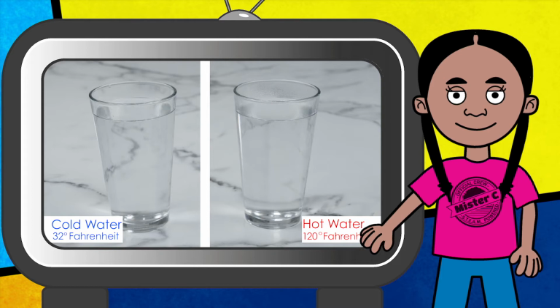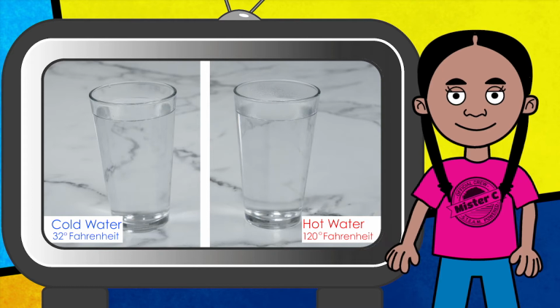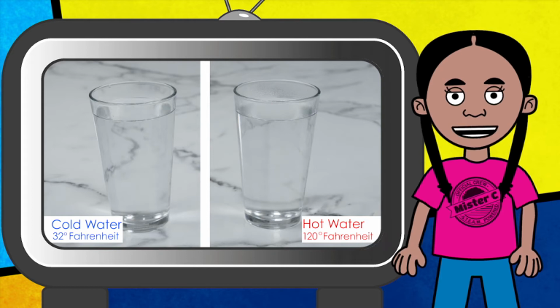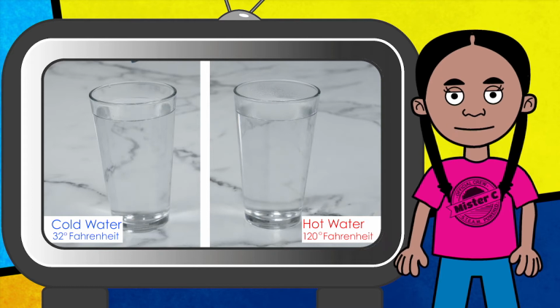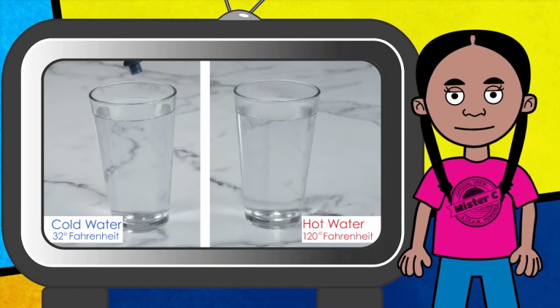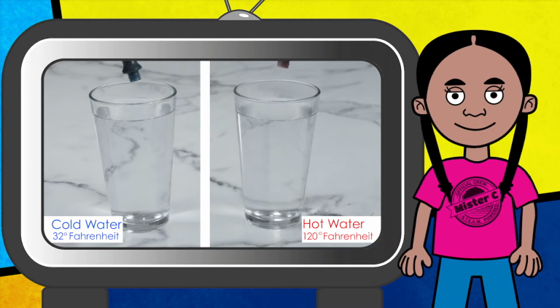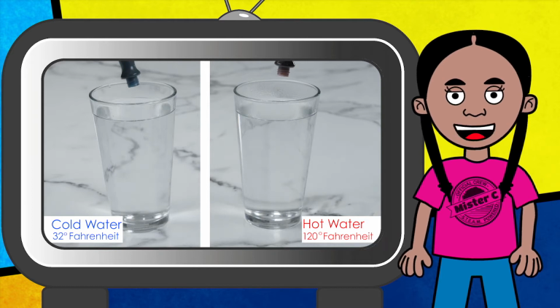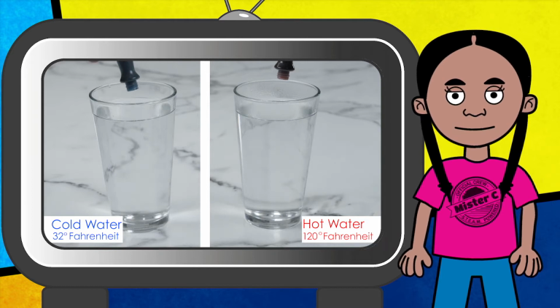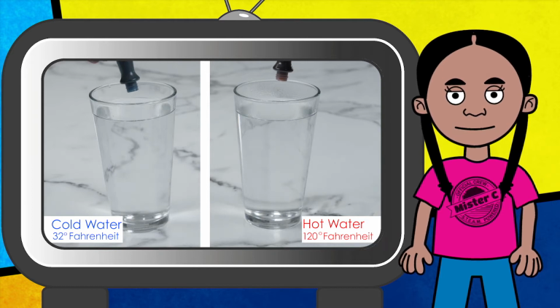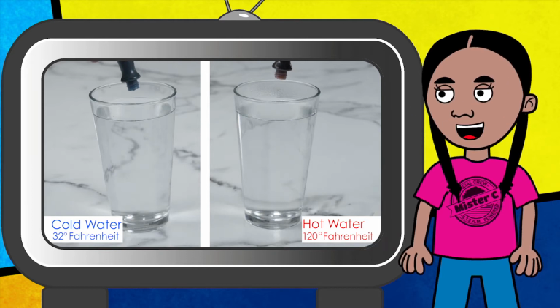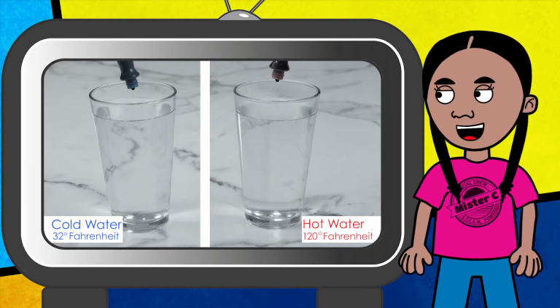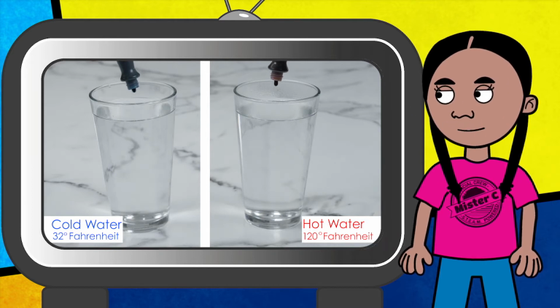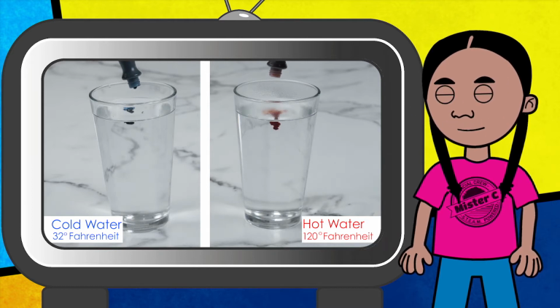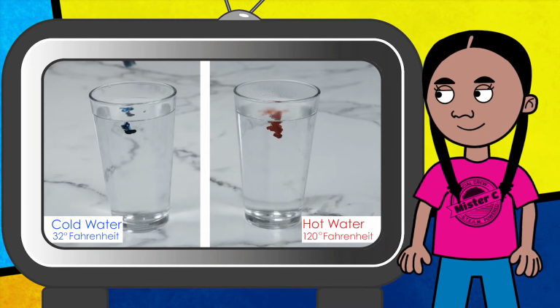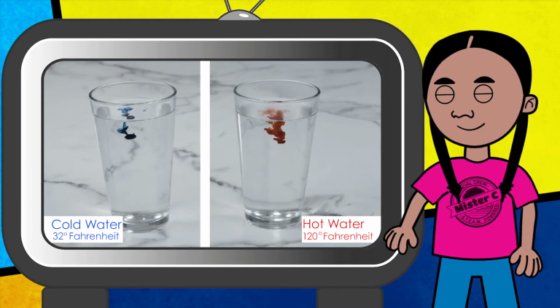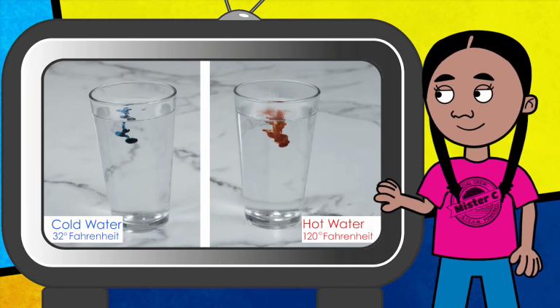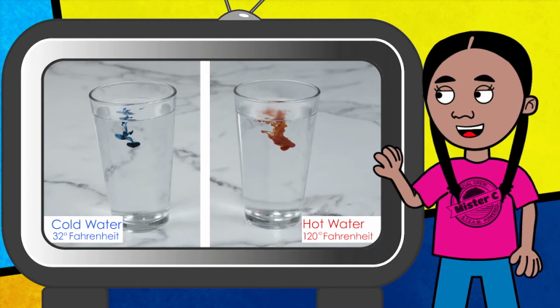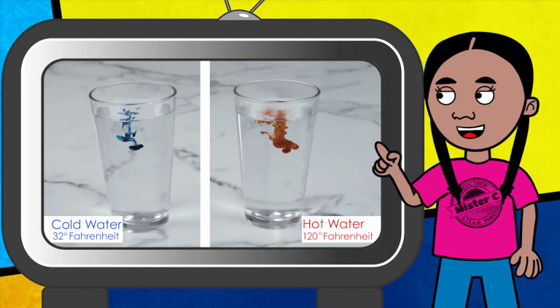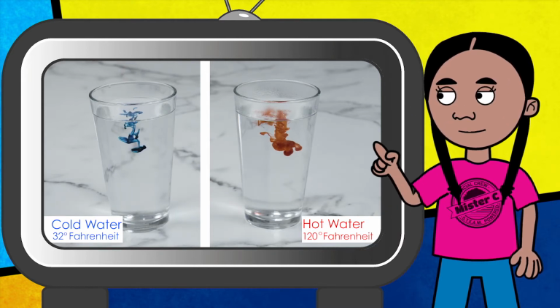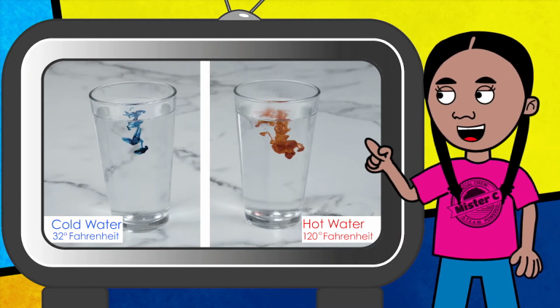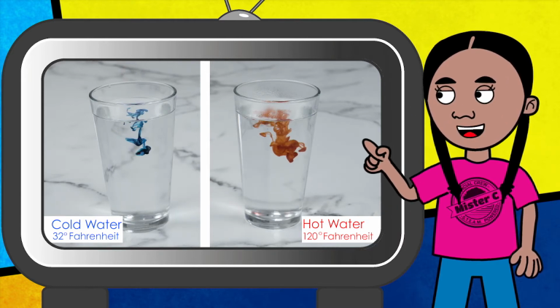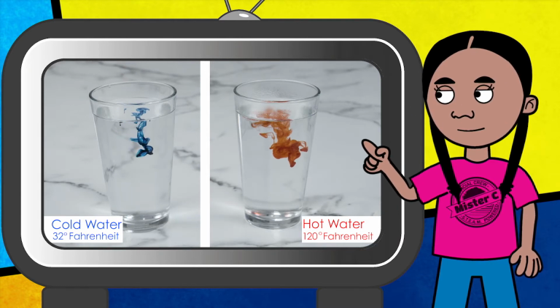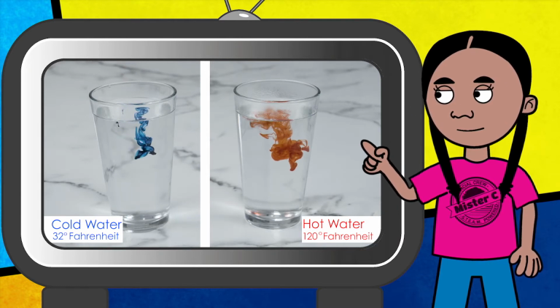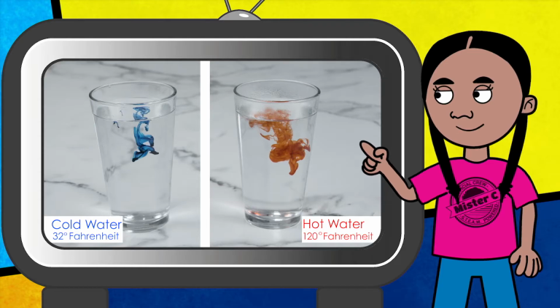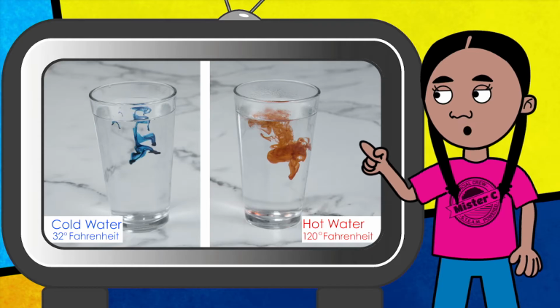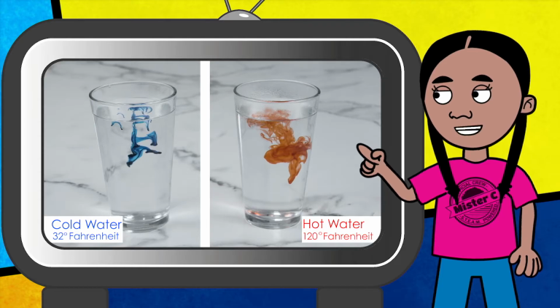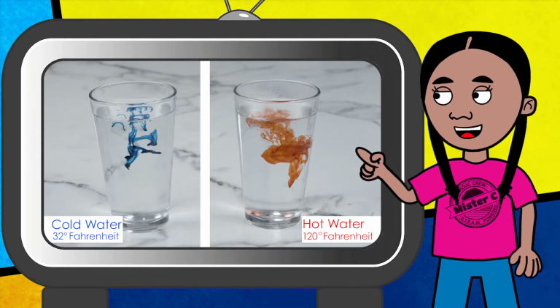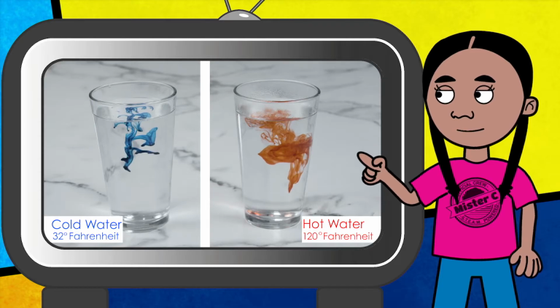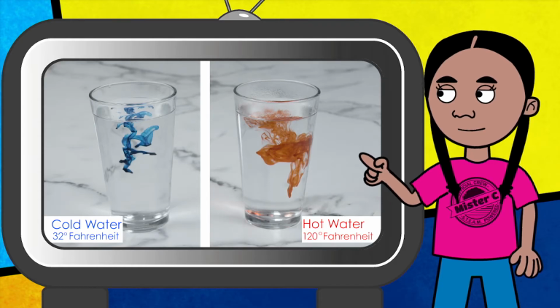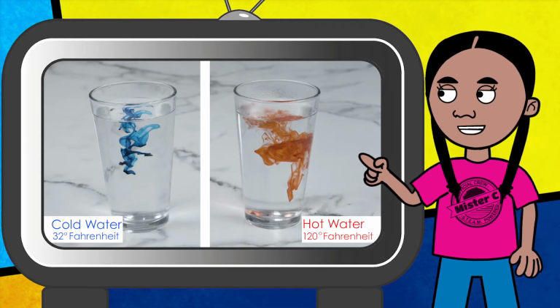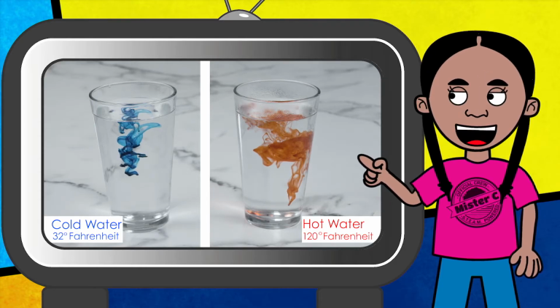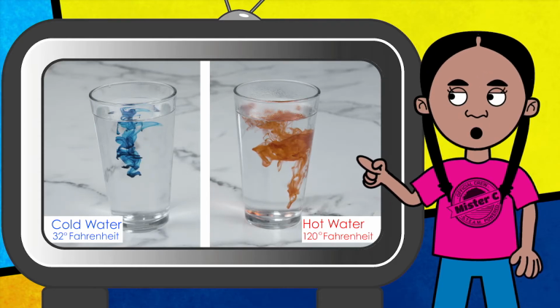Three, two, one. Oh wow! You can see the difference right away.